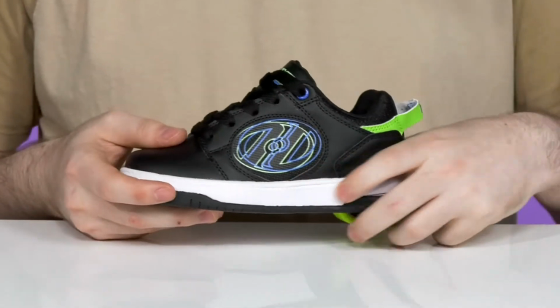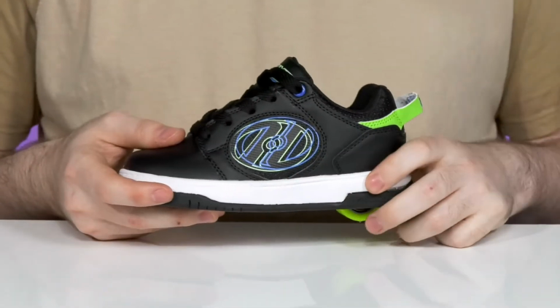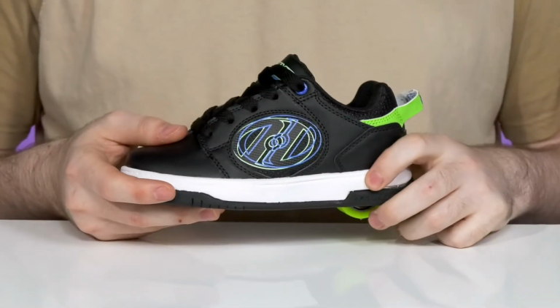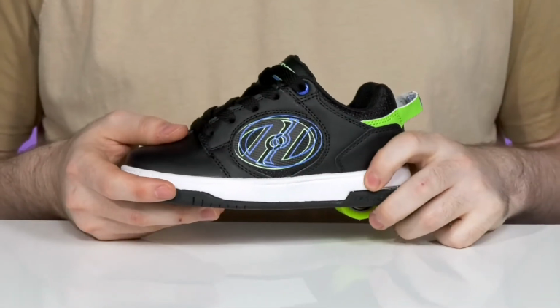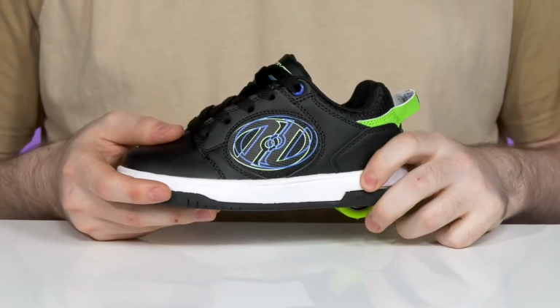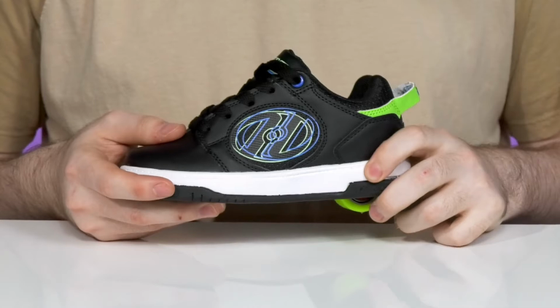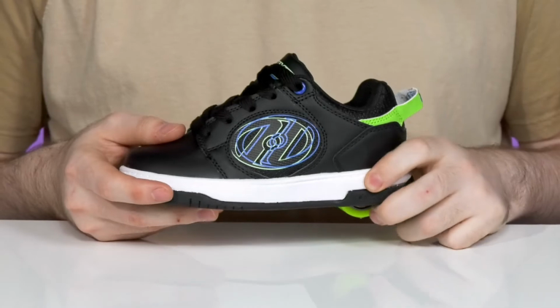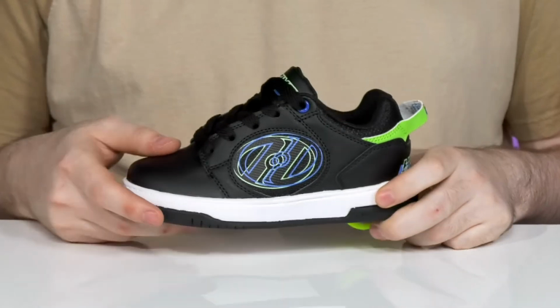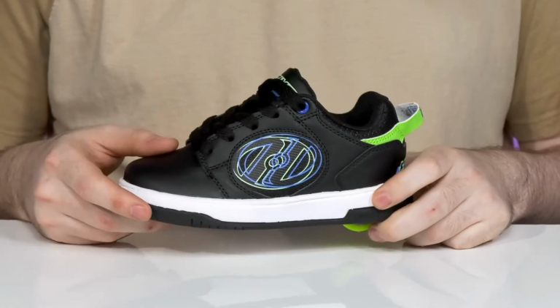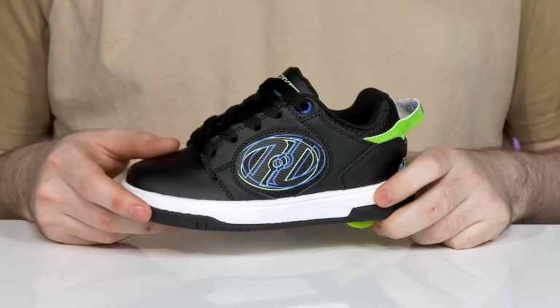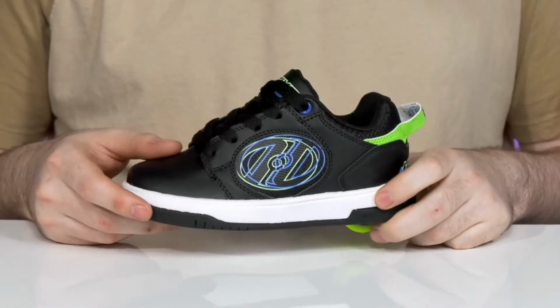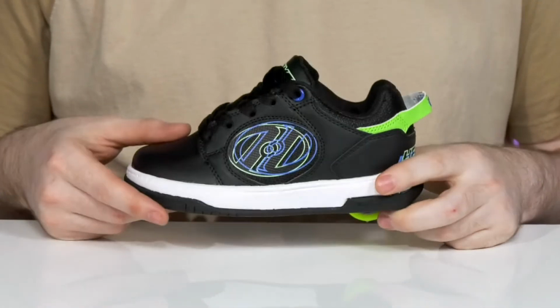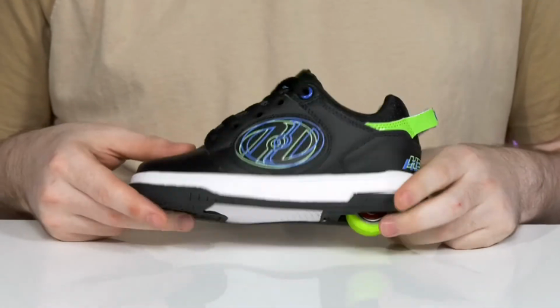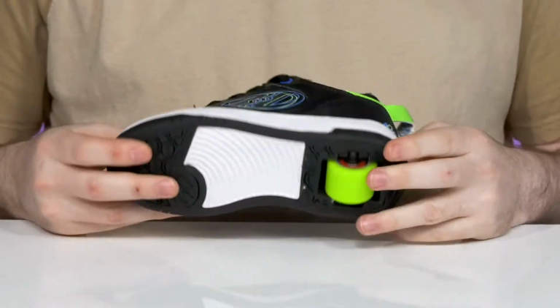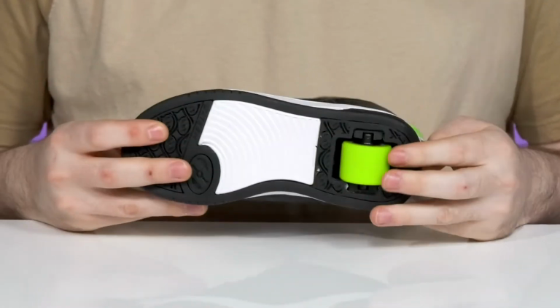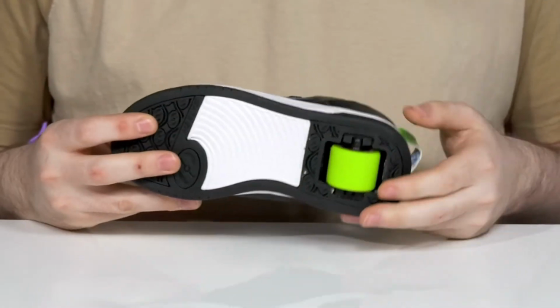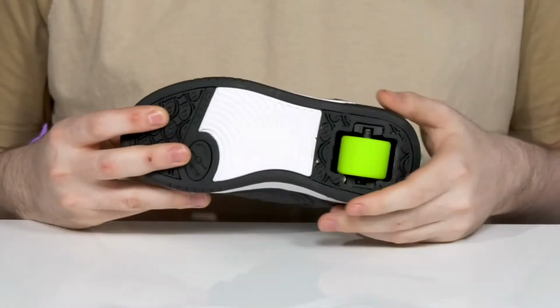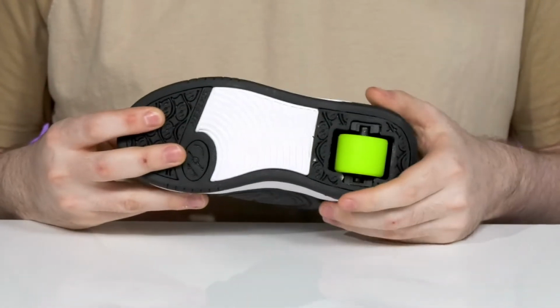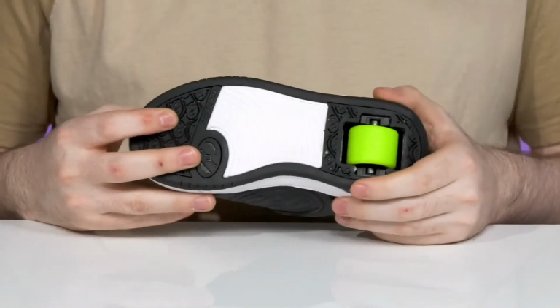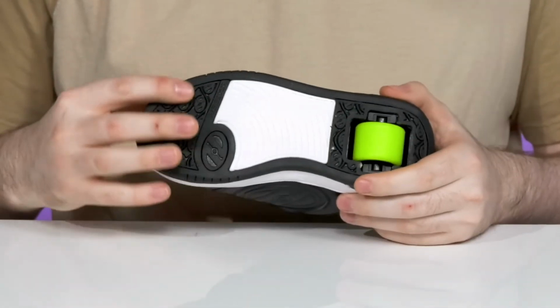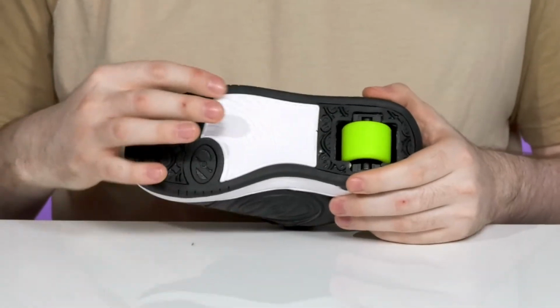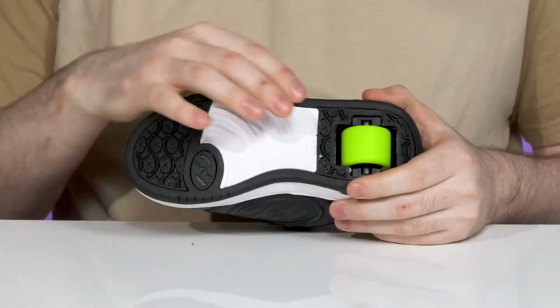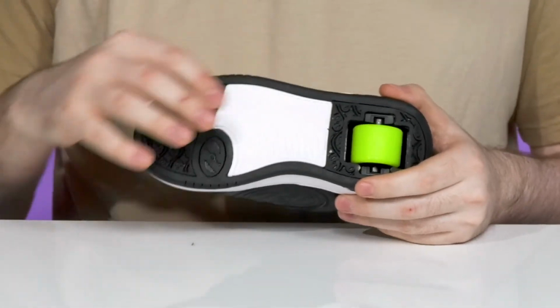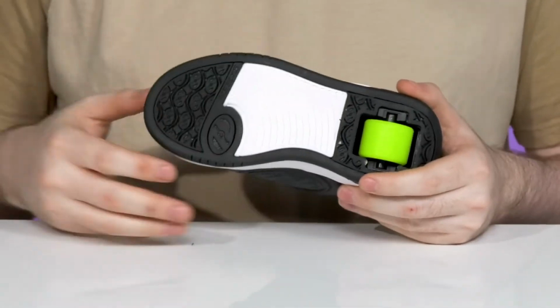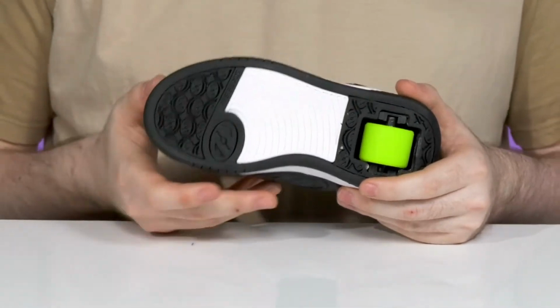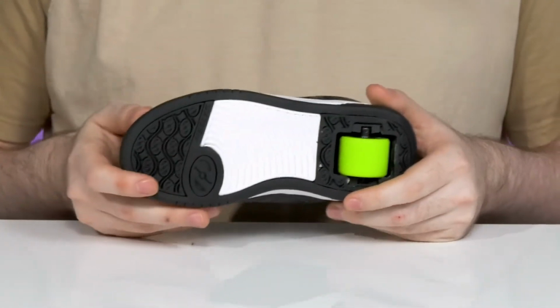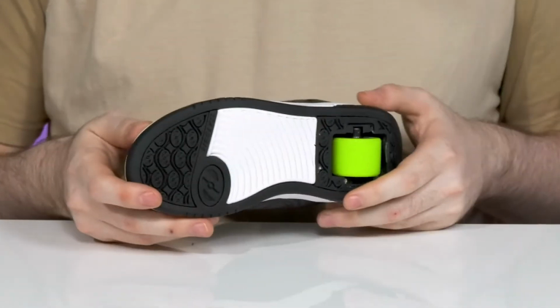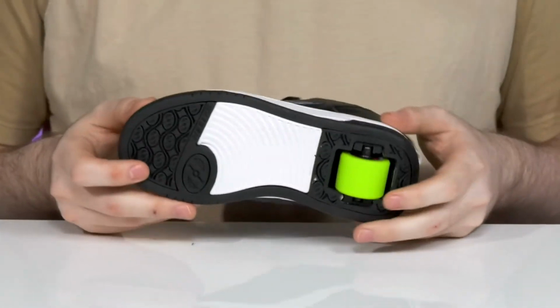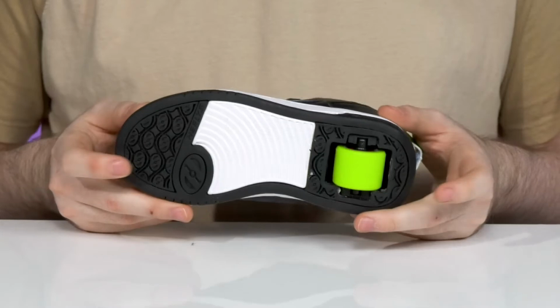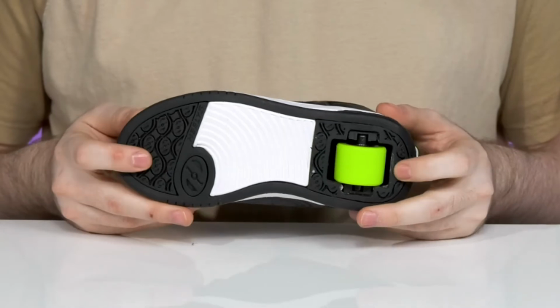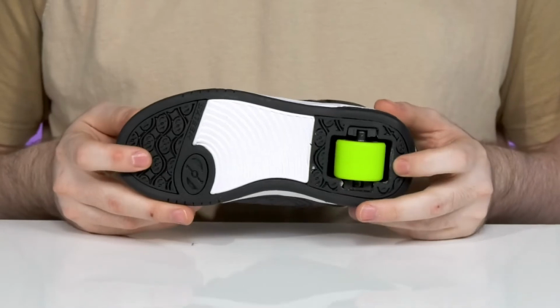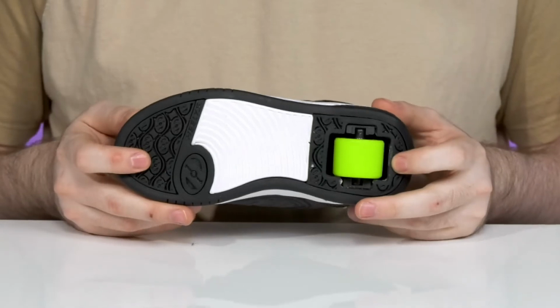There's a light layer of foam in the midsole to keep it shock absorbent, and the outsole acts as a brake with a rubber wrap that goes all the way around the silhouette.